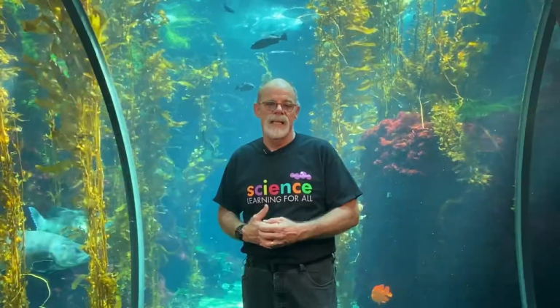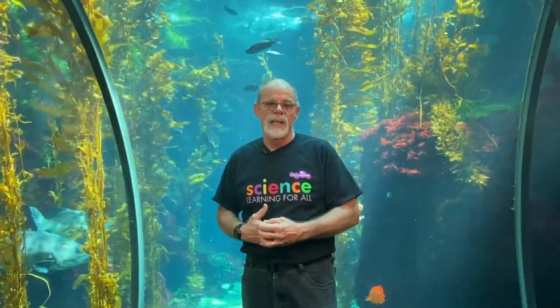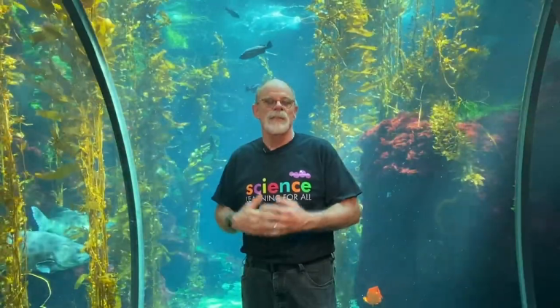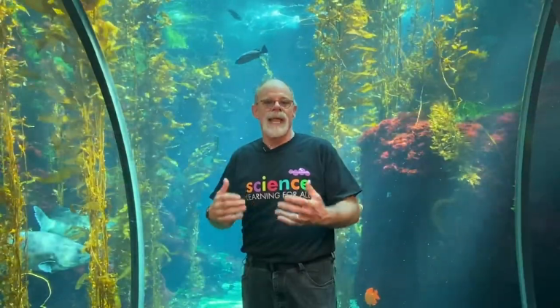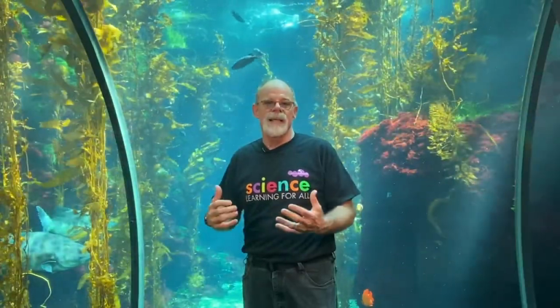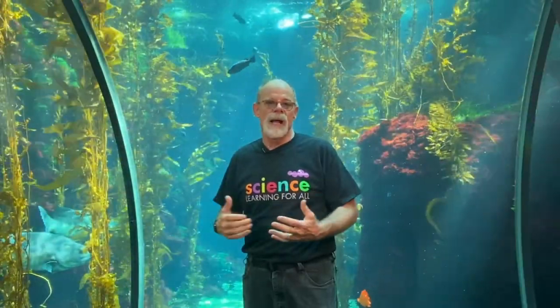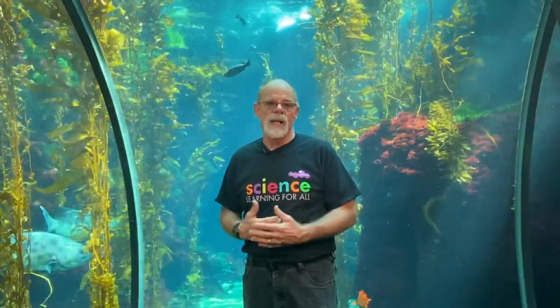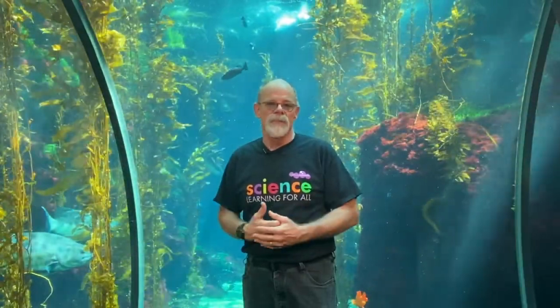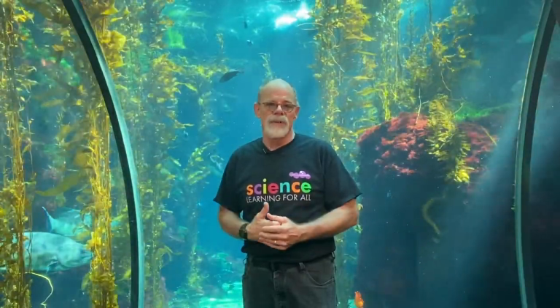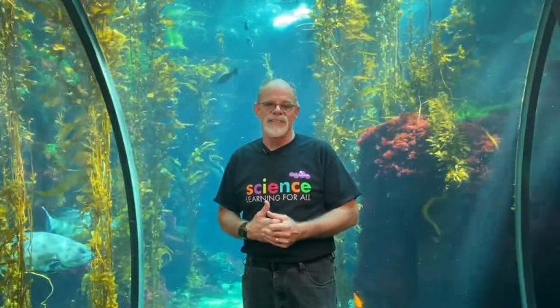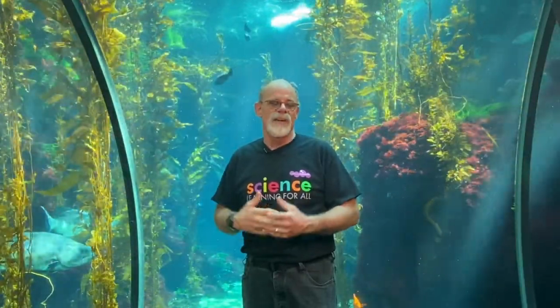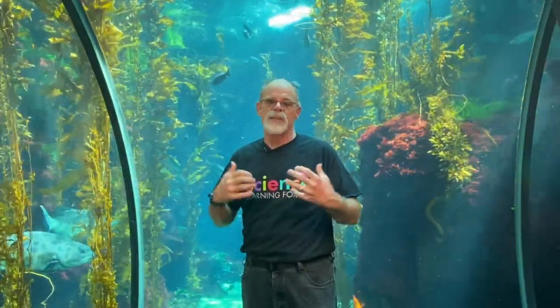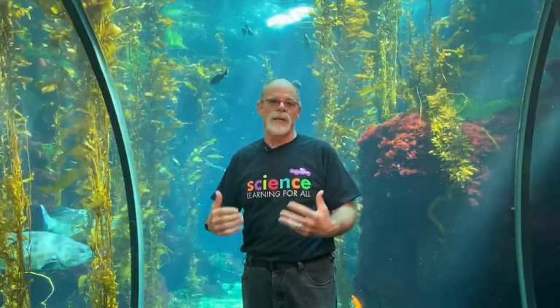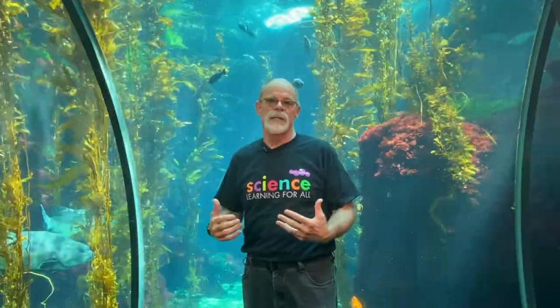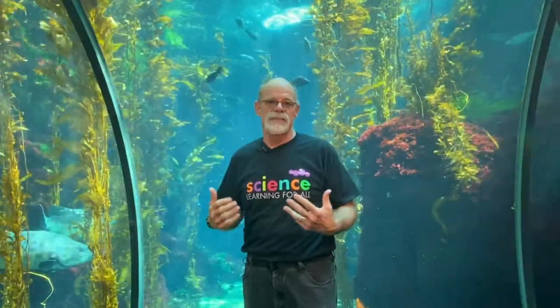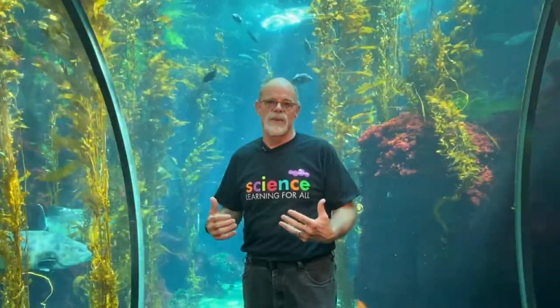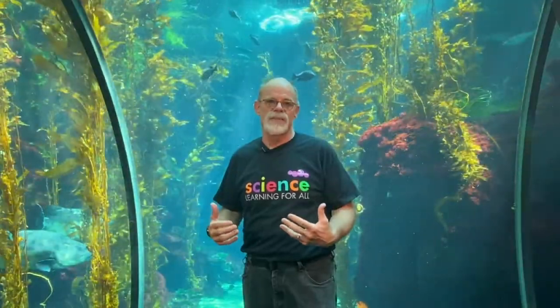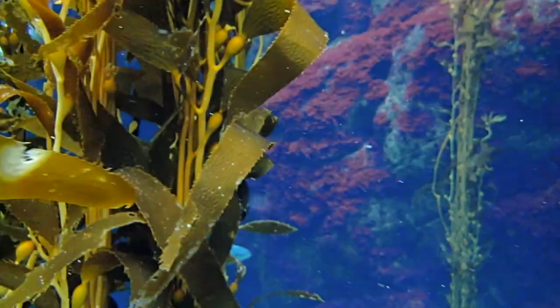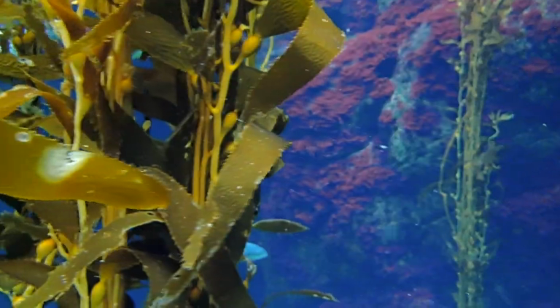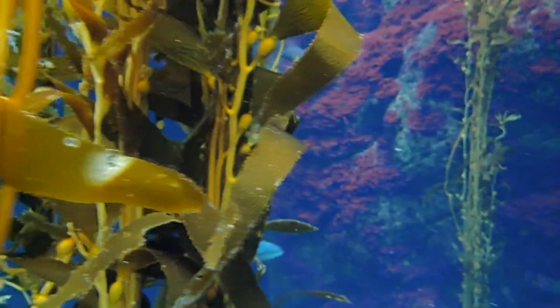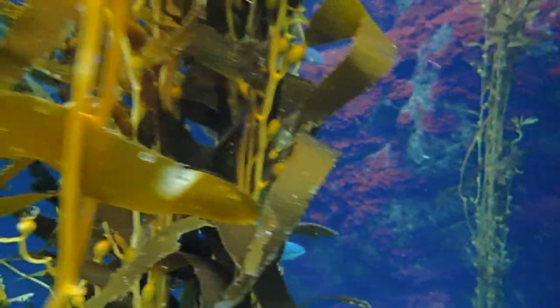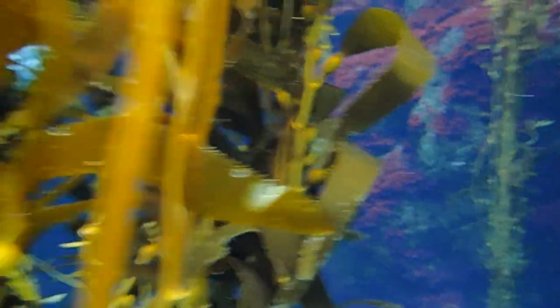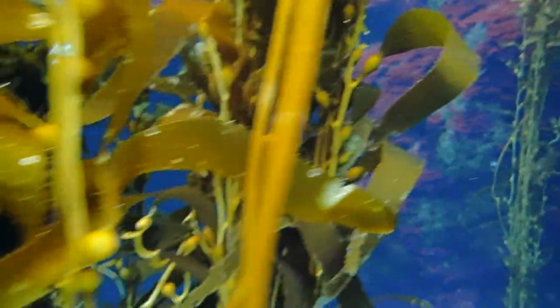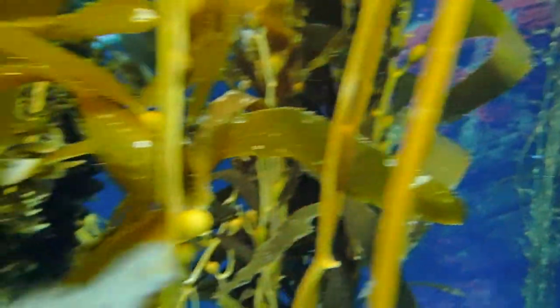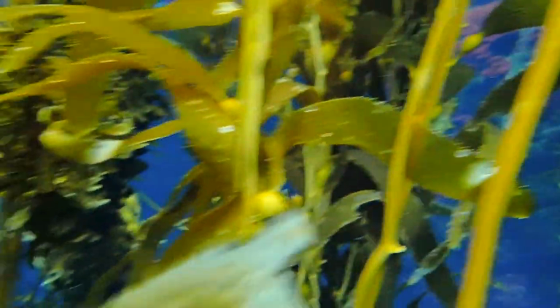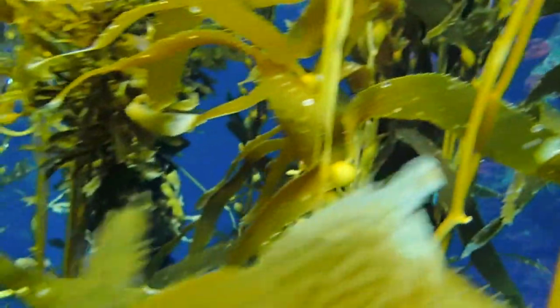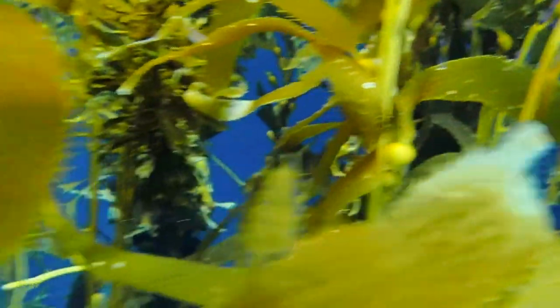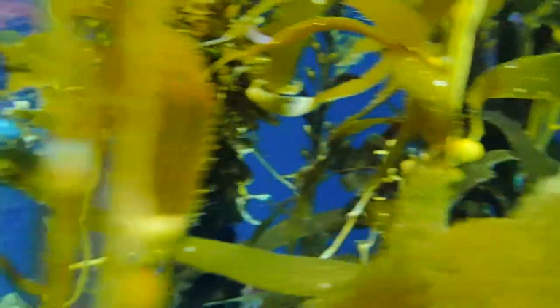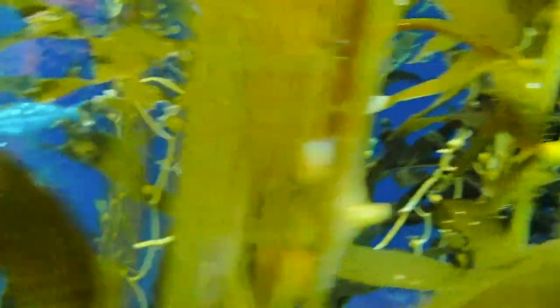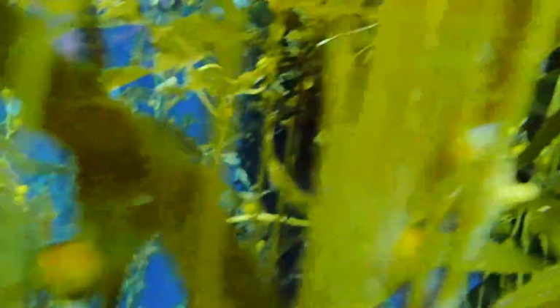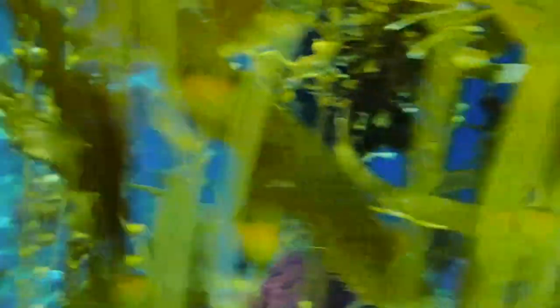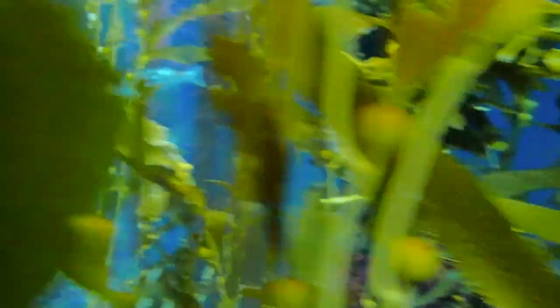But the main thing about kelp forests is that they're incredibly diverse and they really are a major part of California's biodiversity.